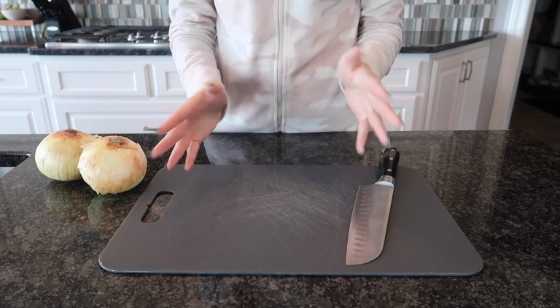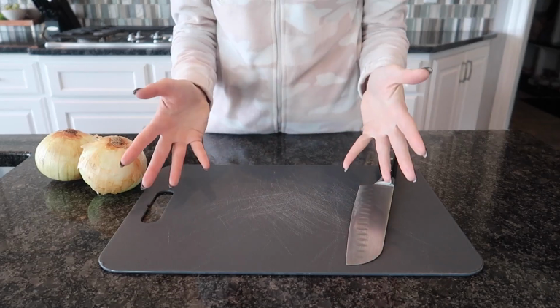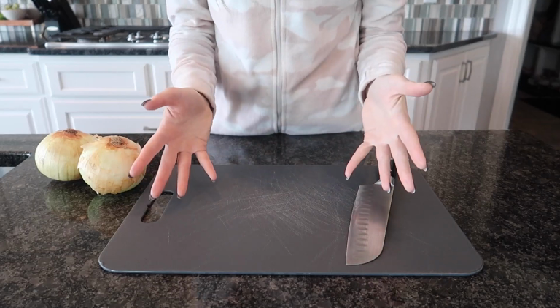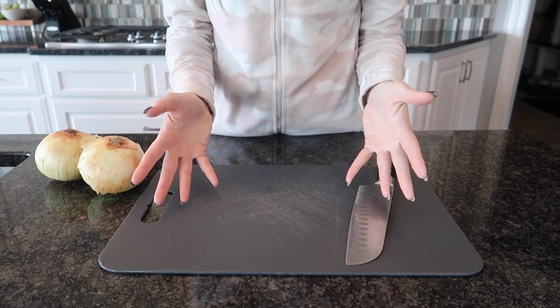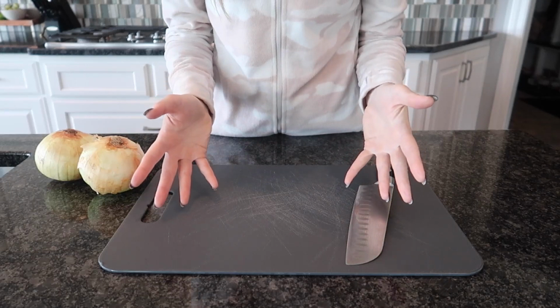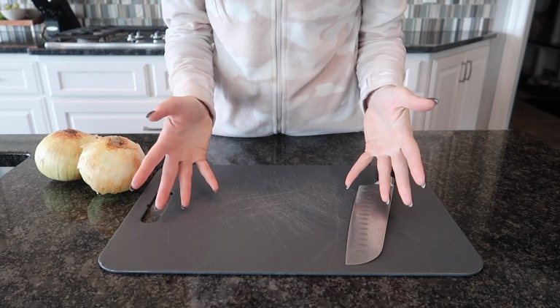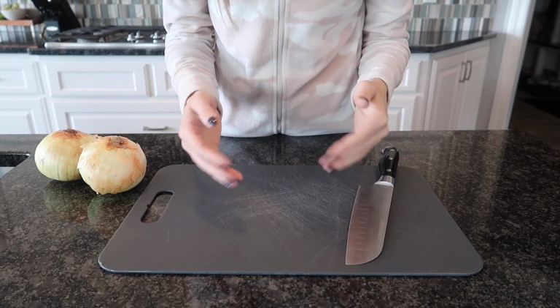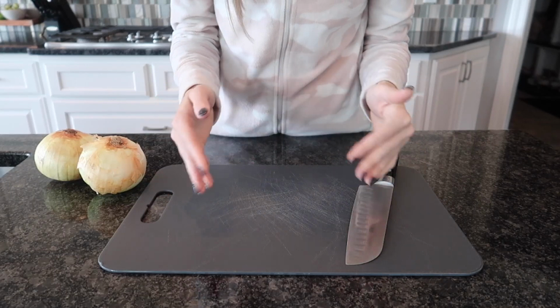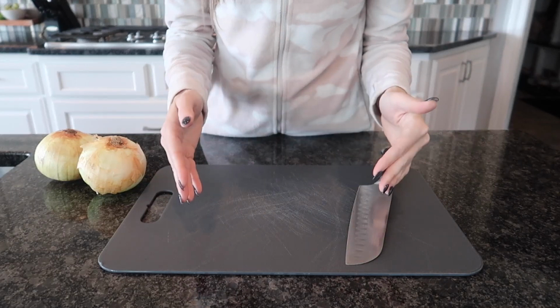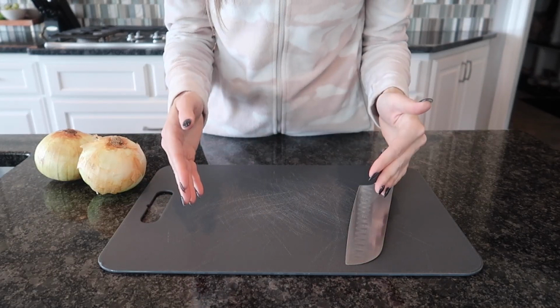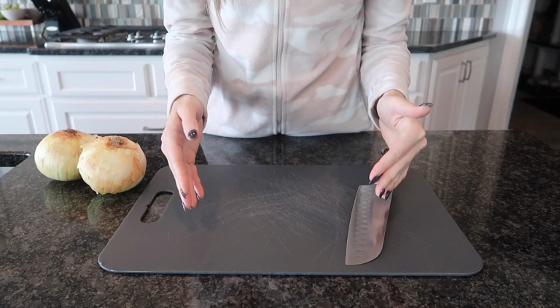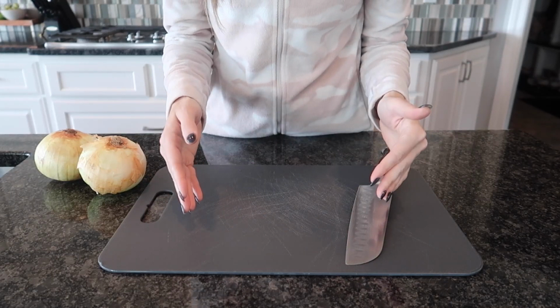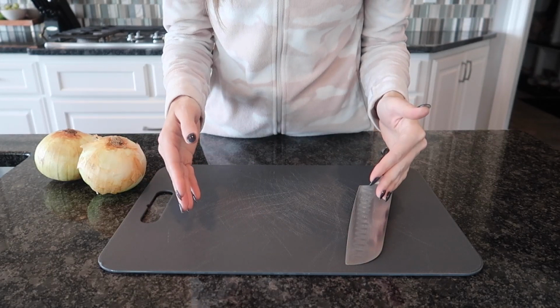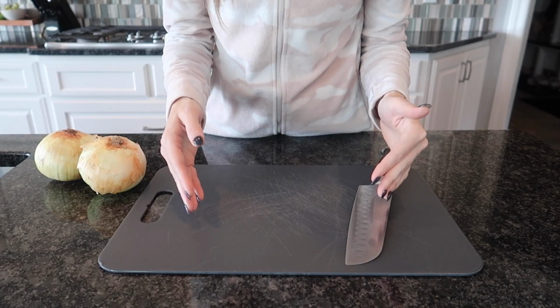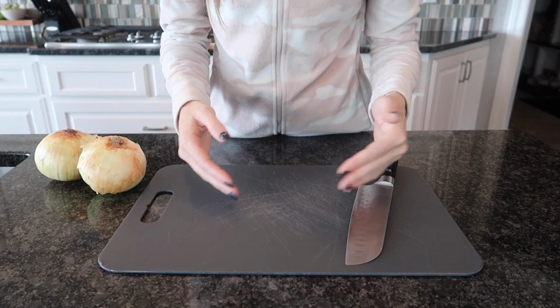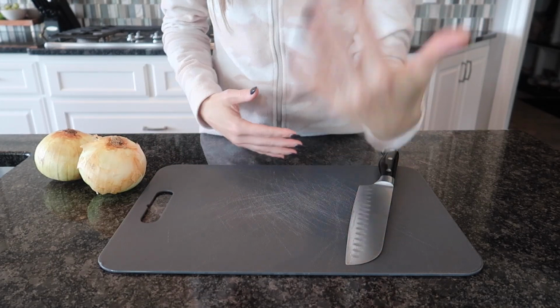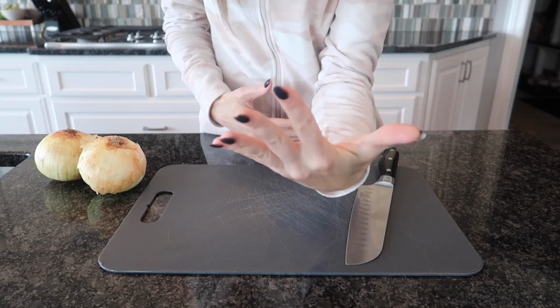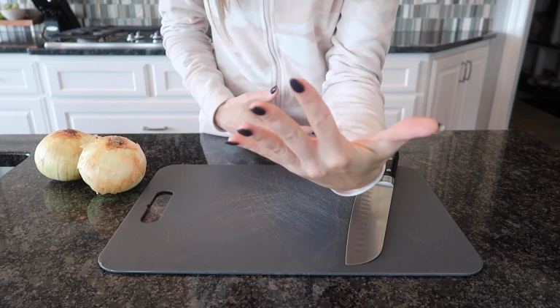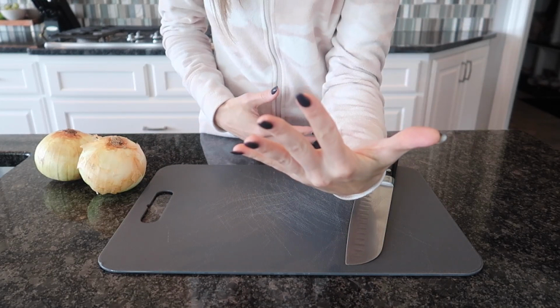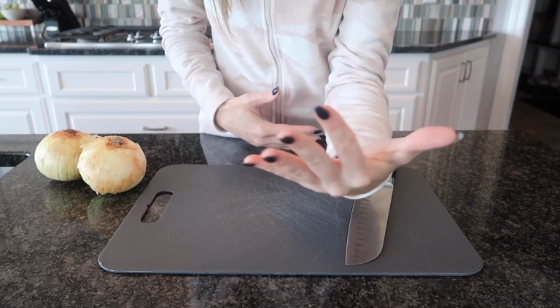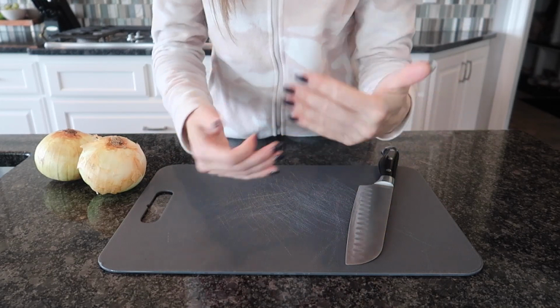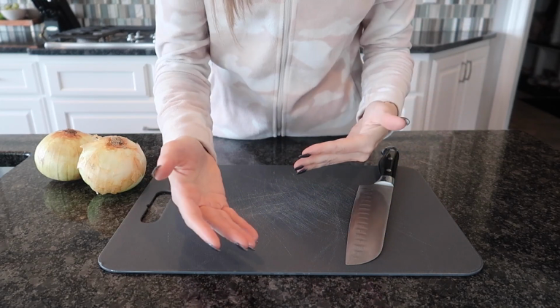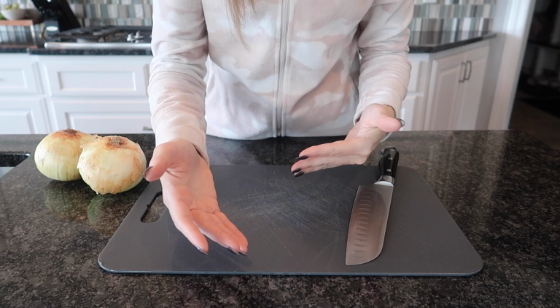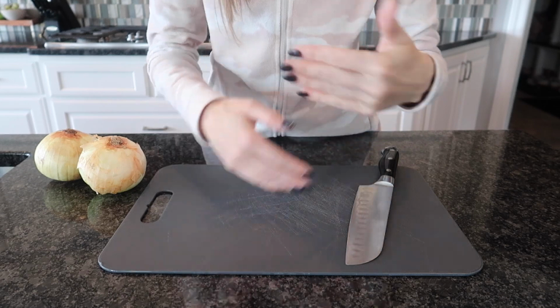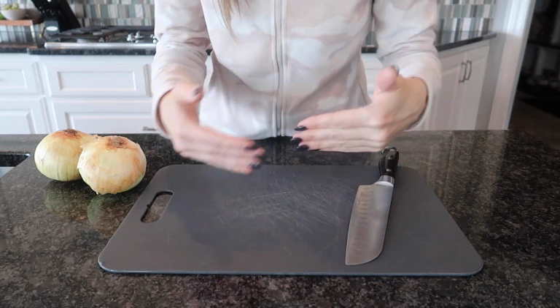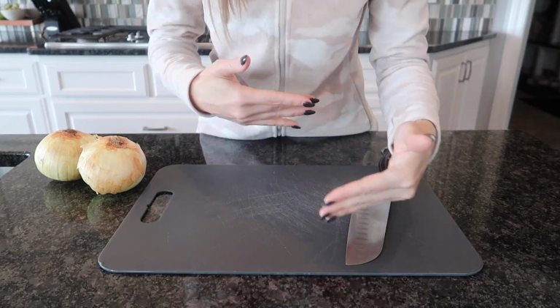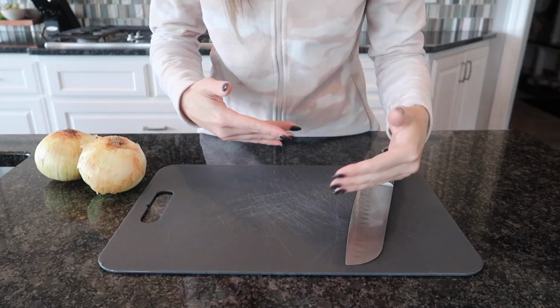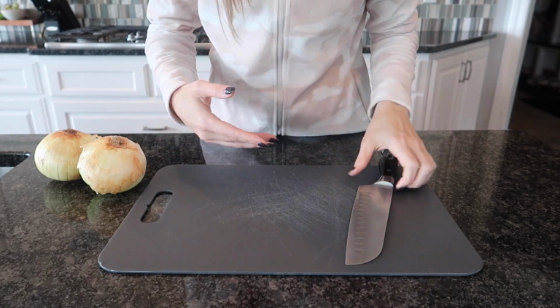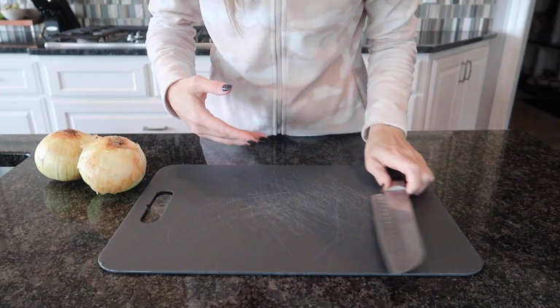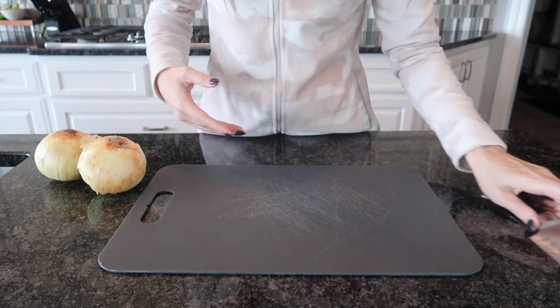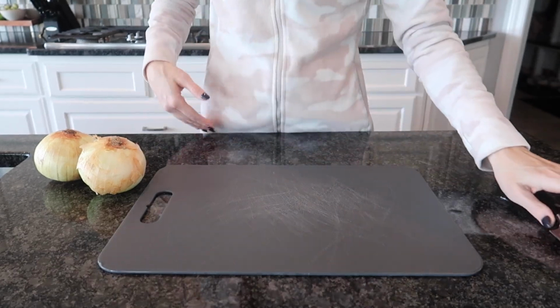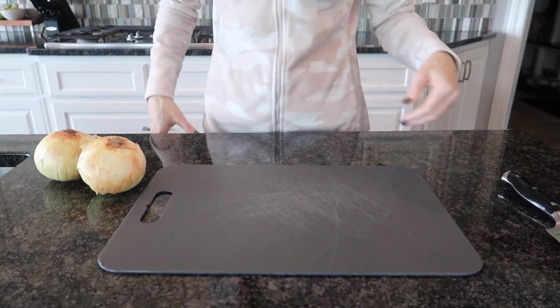Welcome back to Angie and Cleaning and Life Hacks. Today I'm going to show you how to cut an onion five ways like a pro when you're not a pro. Here's what we're going to do.